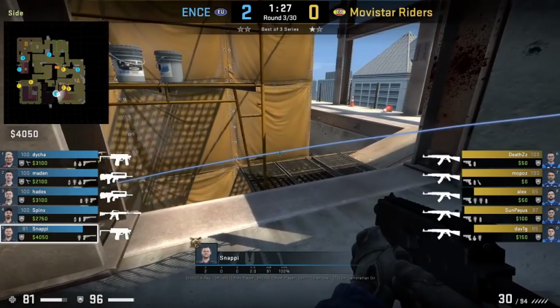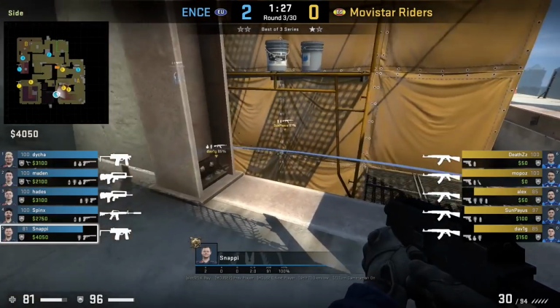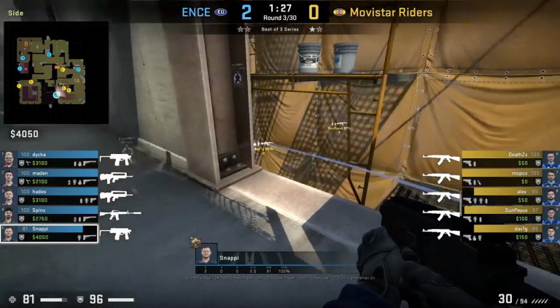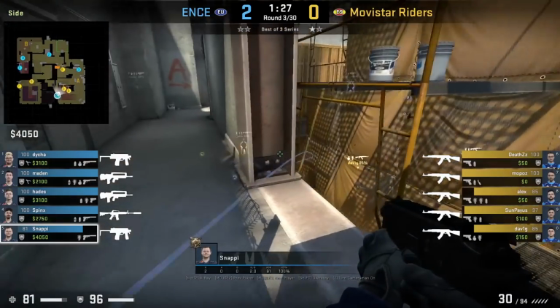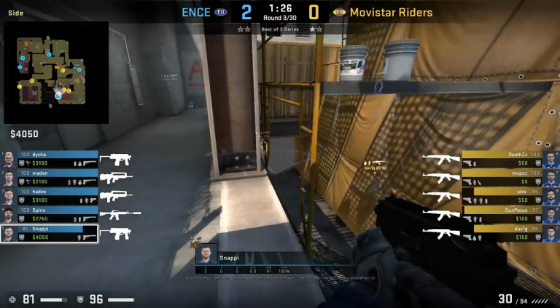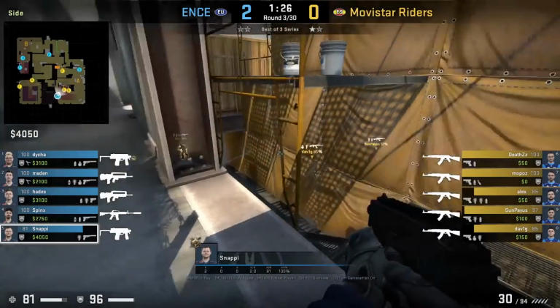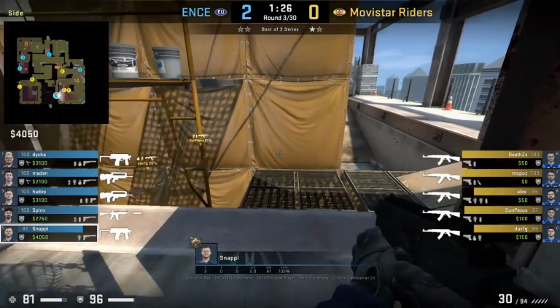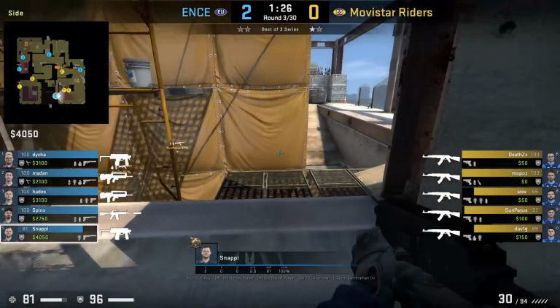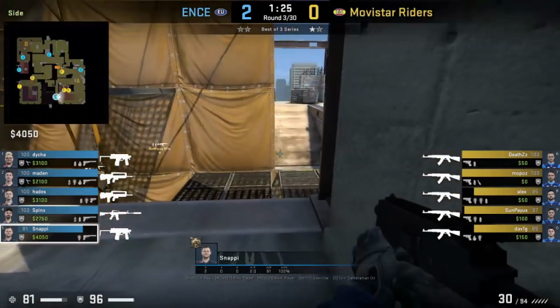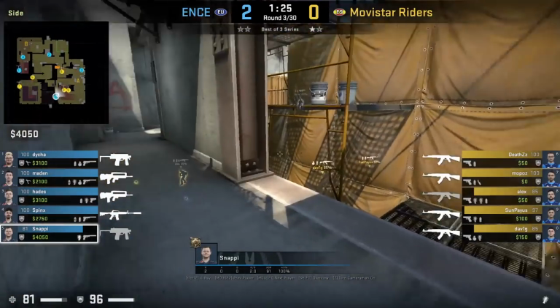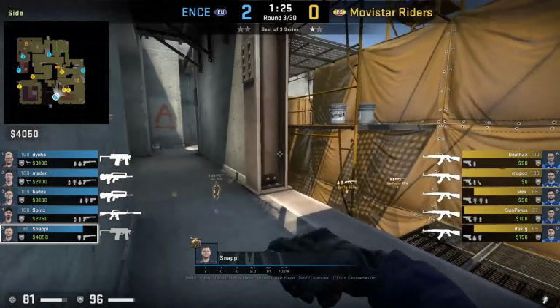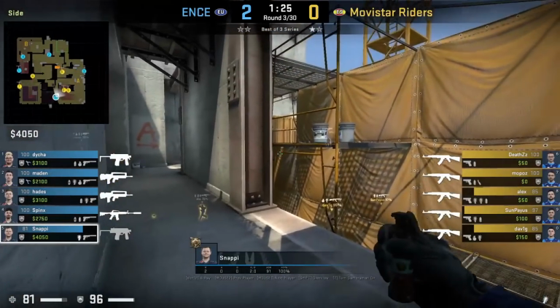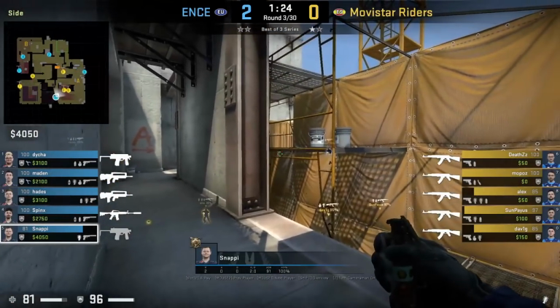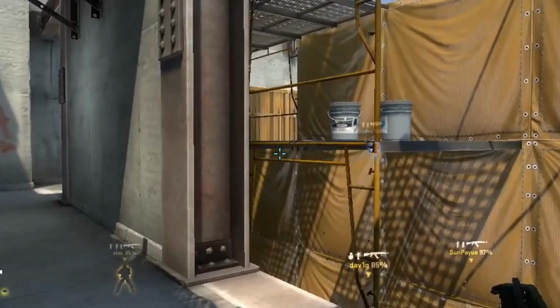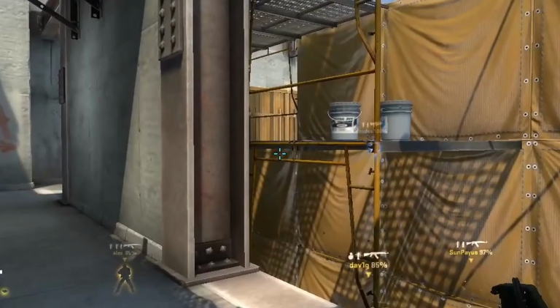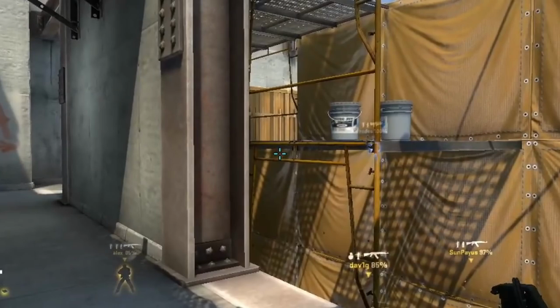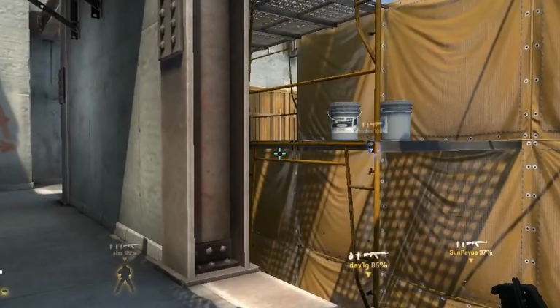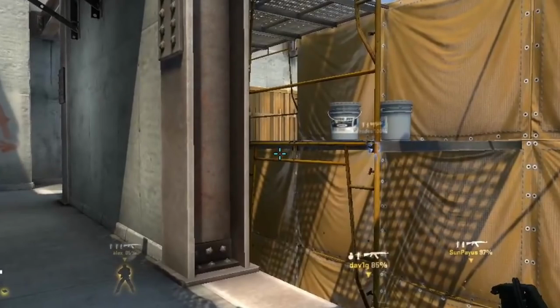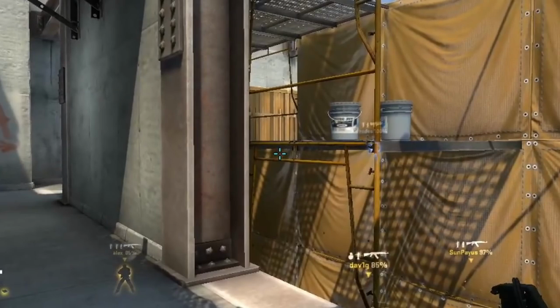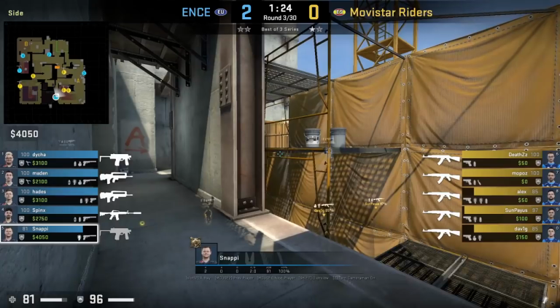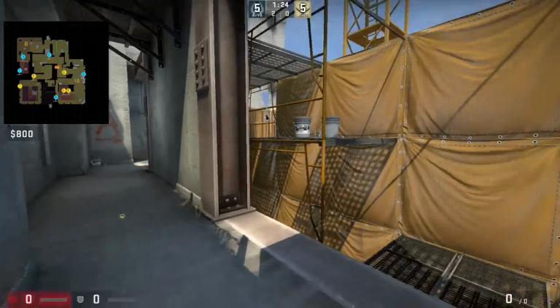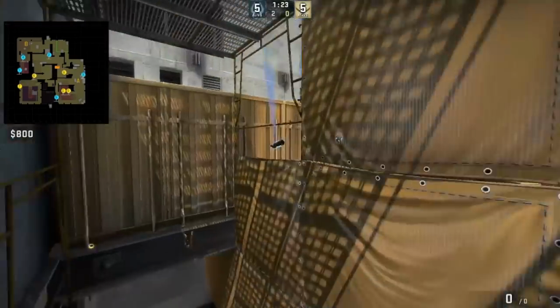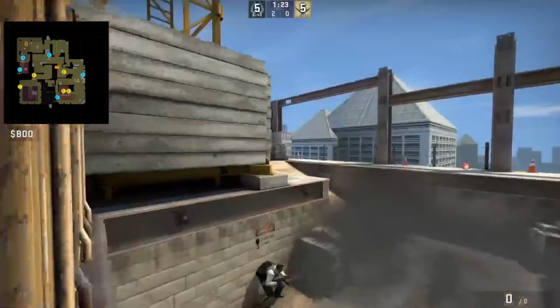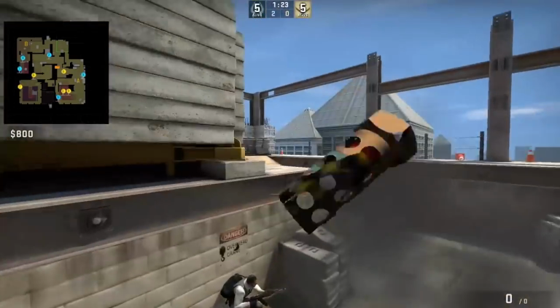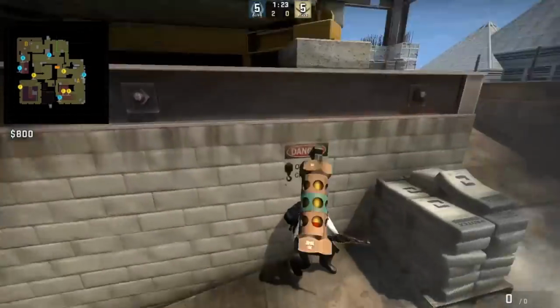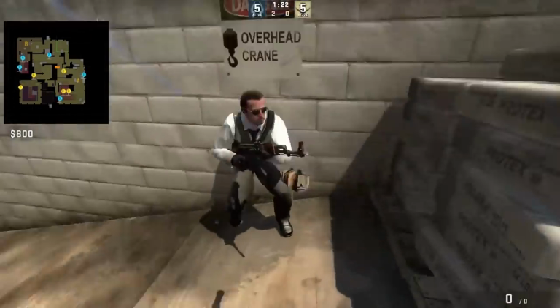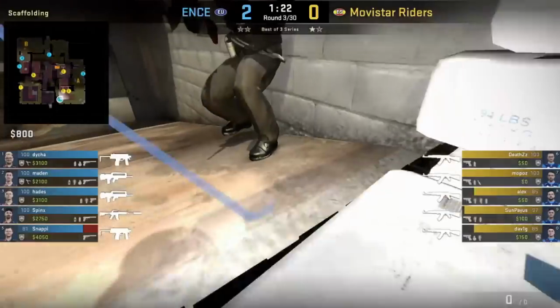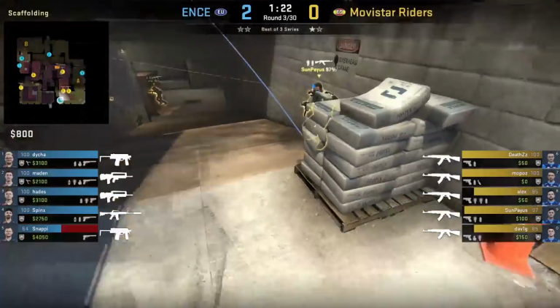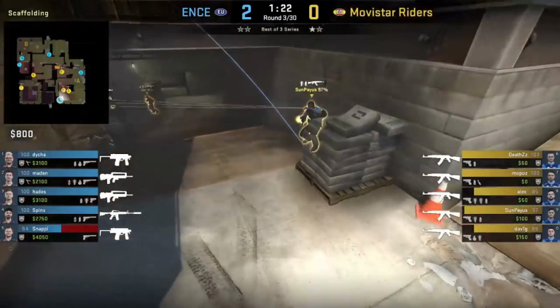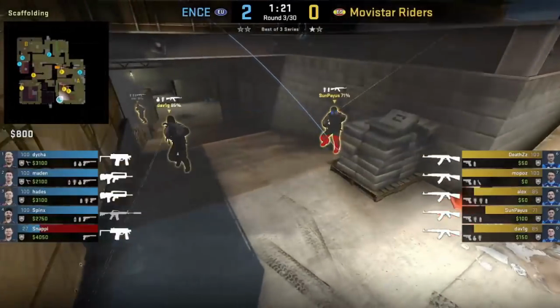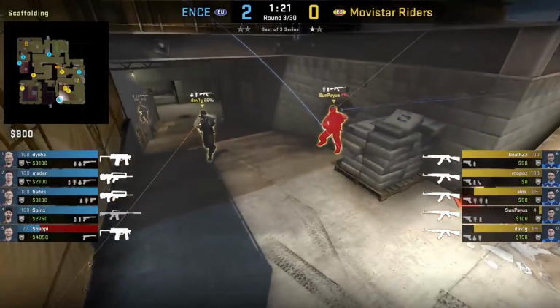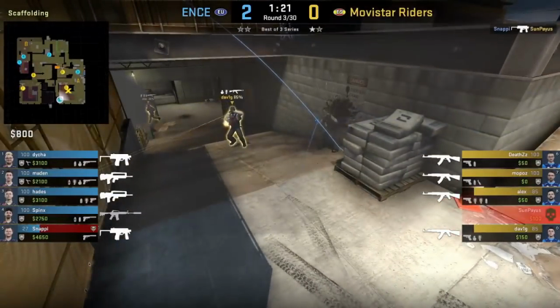Snappy from ivy corner throws a flash off the short wall that bounces towards ramp and blinds a Movie Star player, setting himself up for the kill into Senpaias.